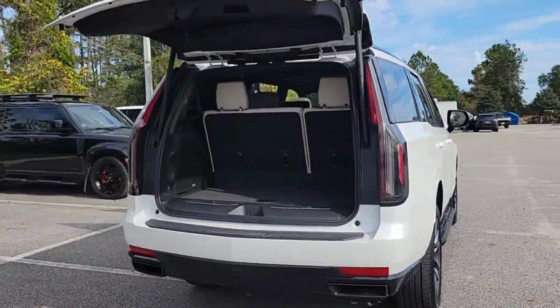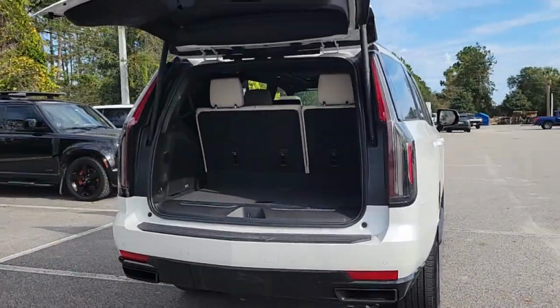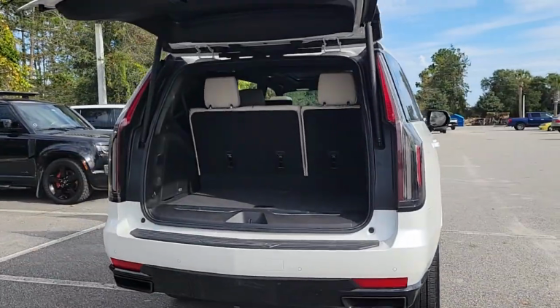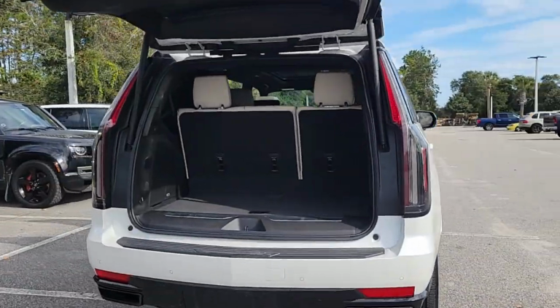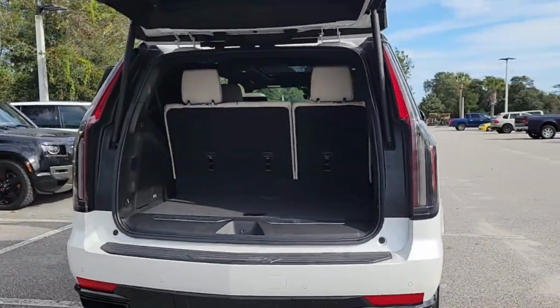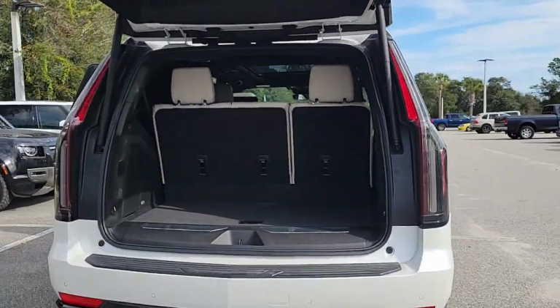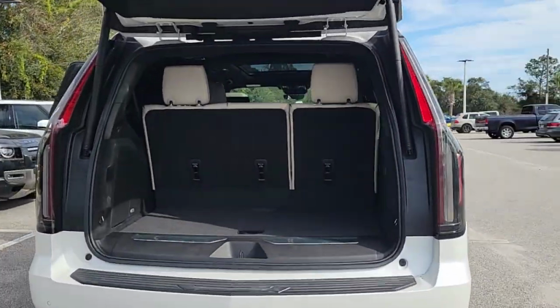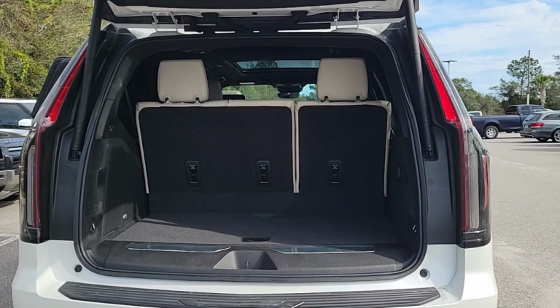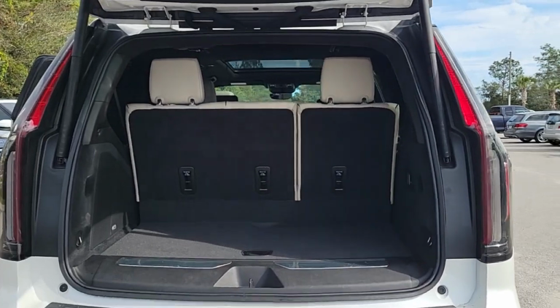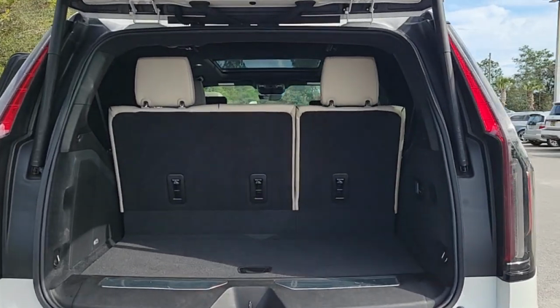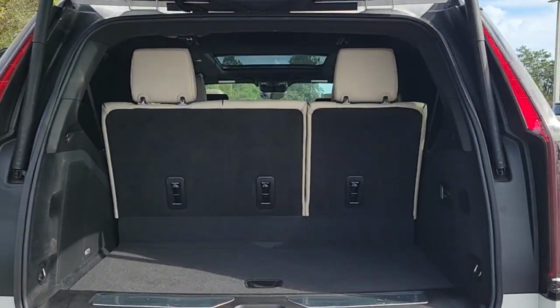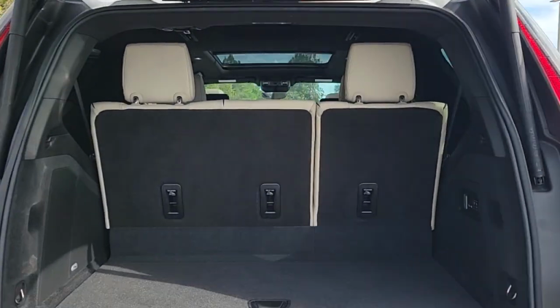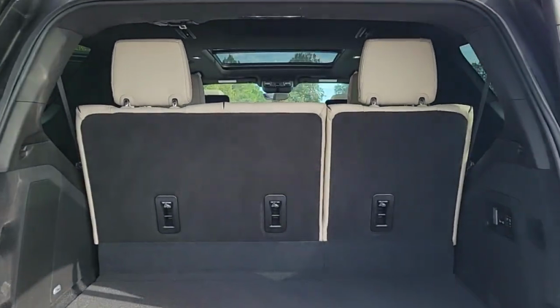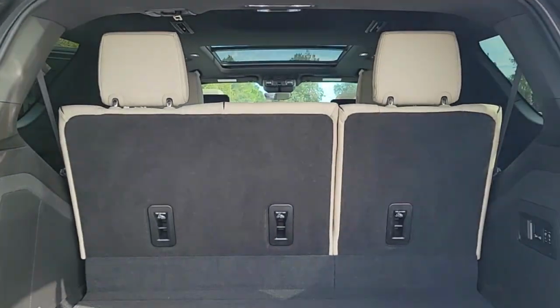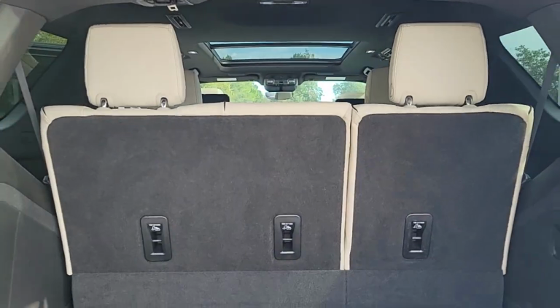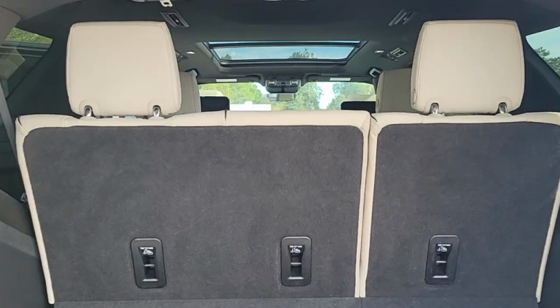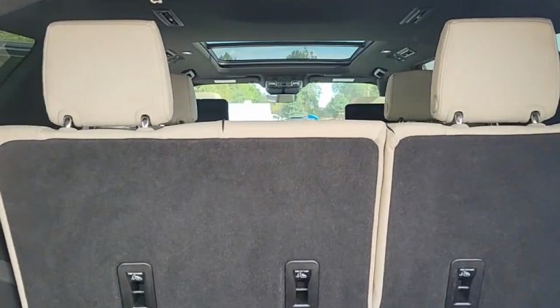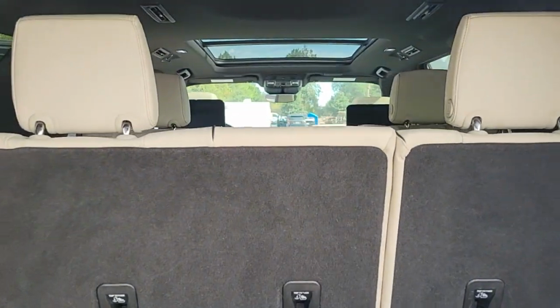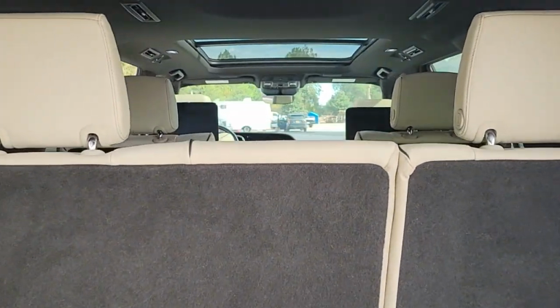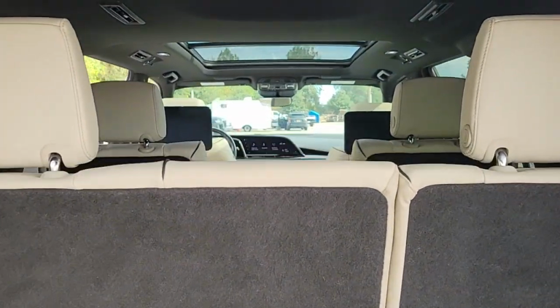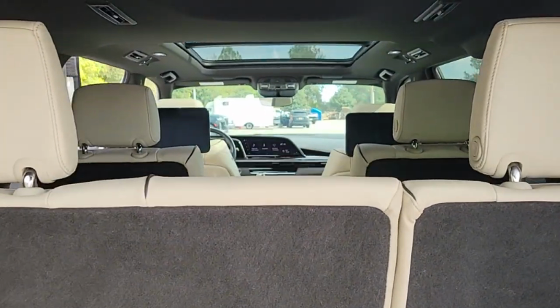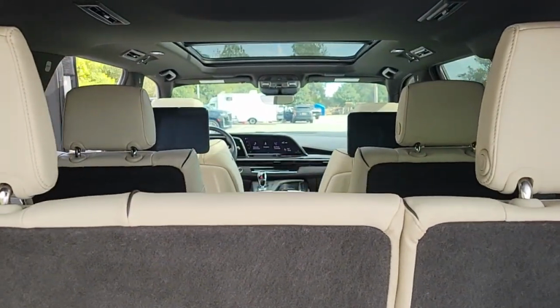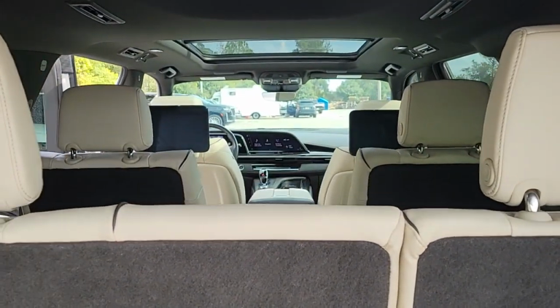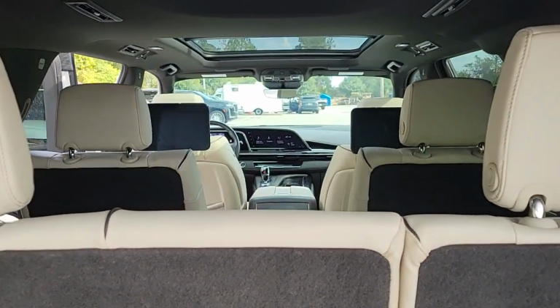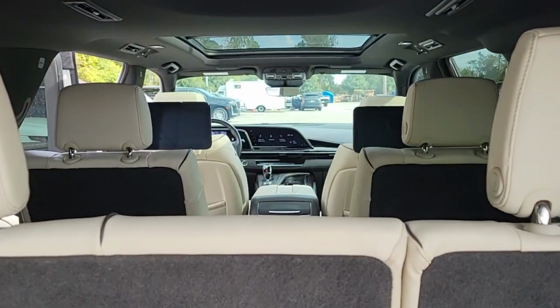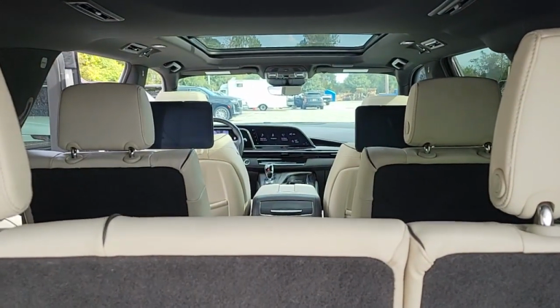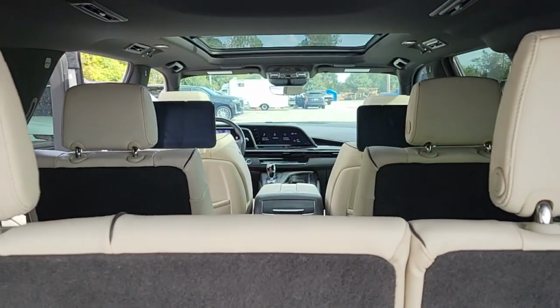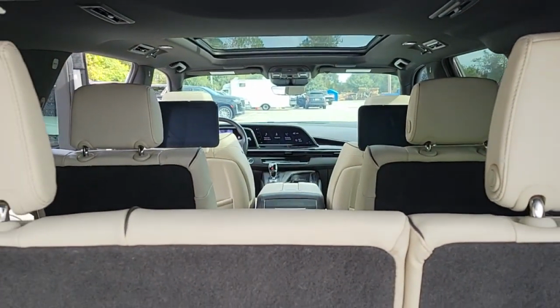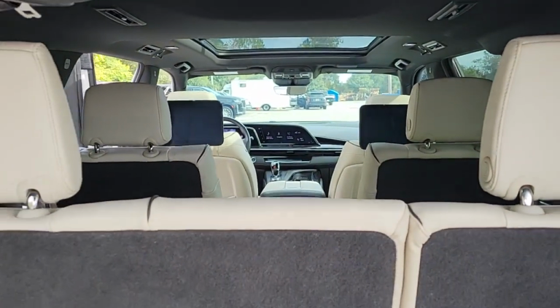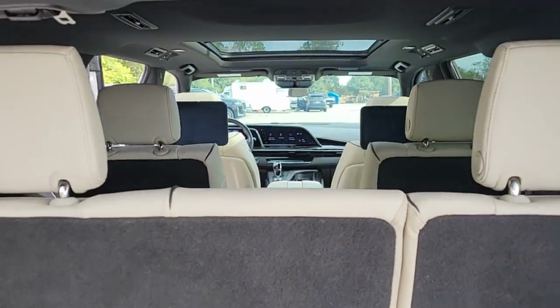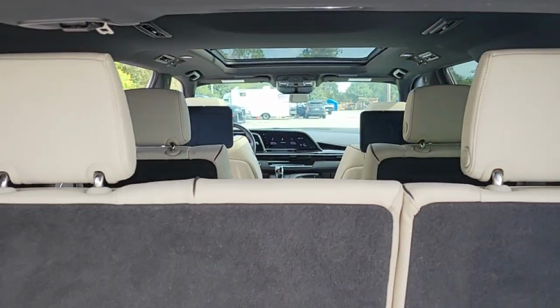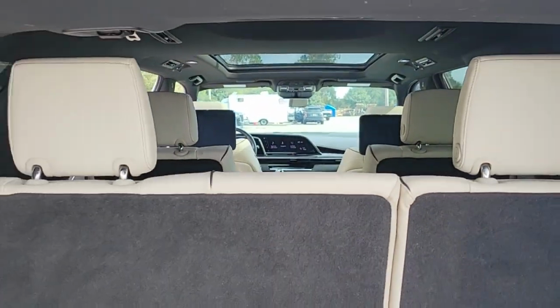Lavishly appointed, it makes every excursion a captivating adventure. The following are some of this vehicle's highlighted options.